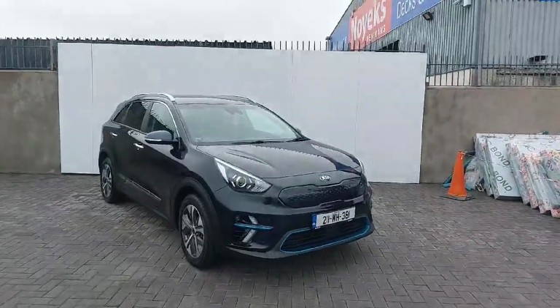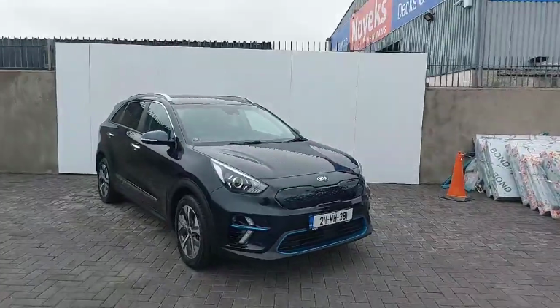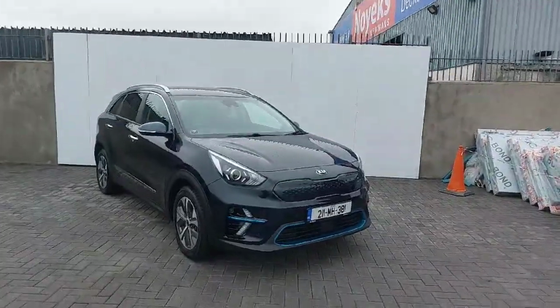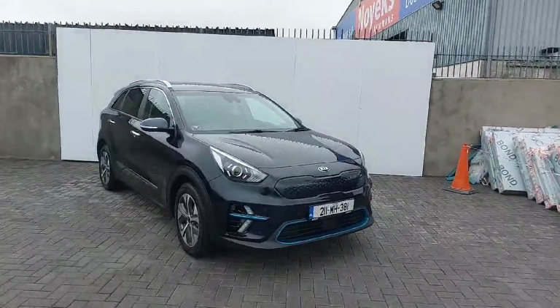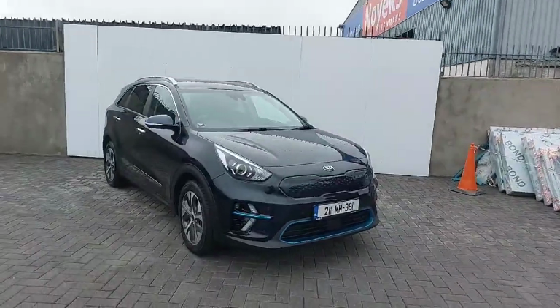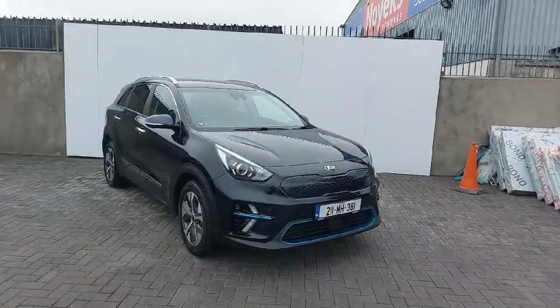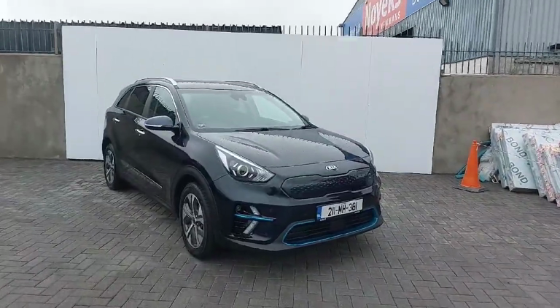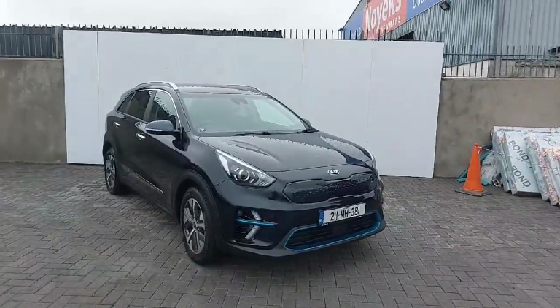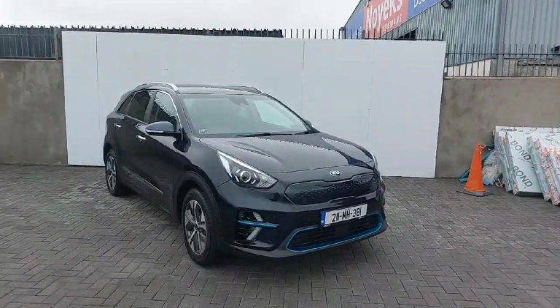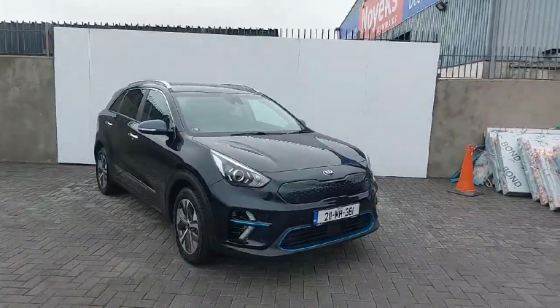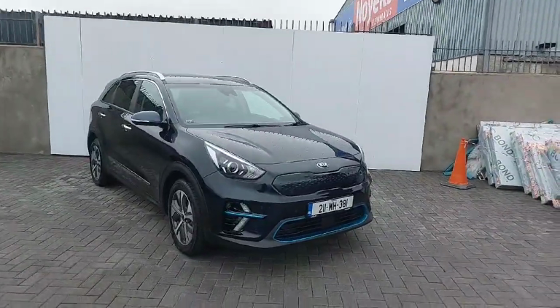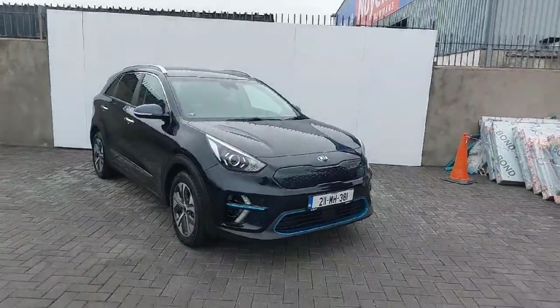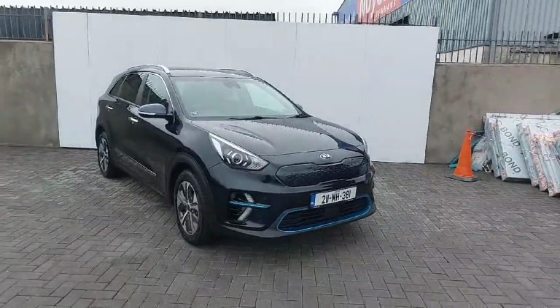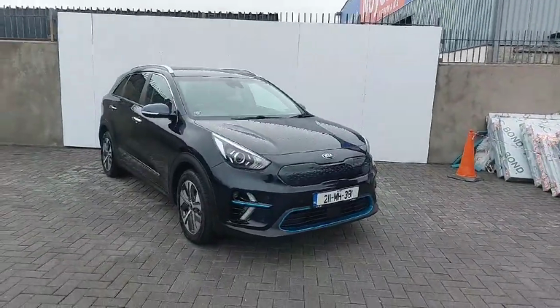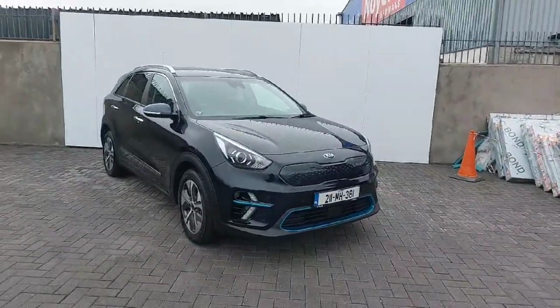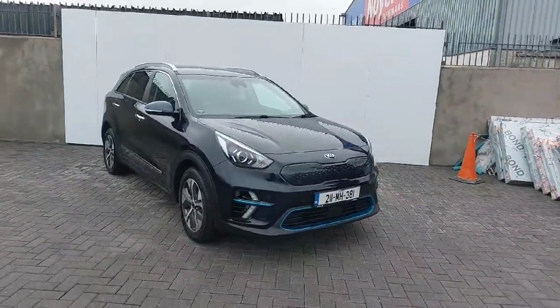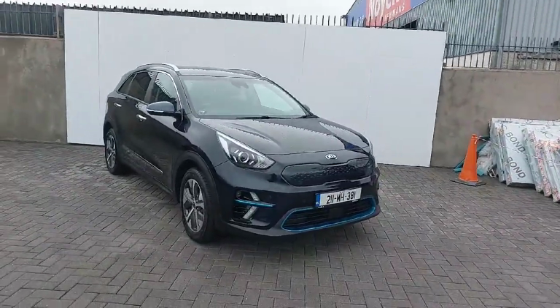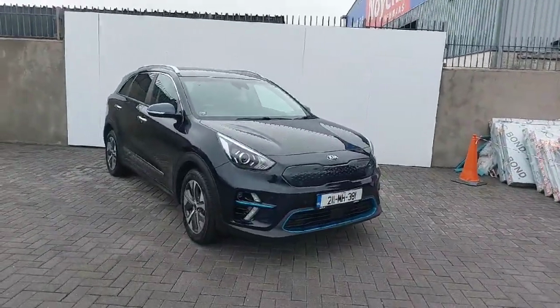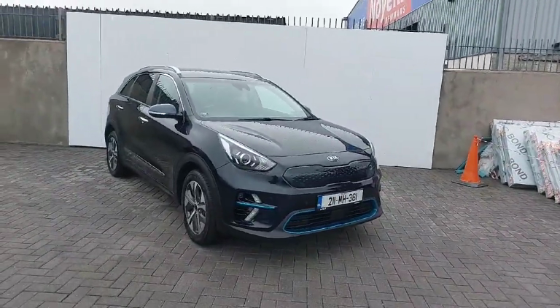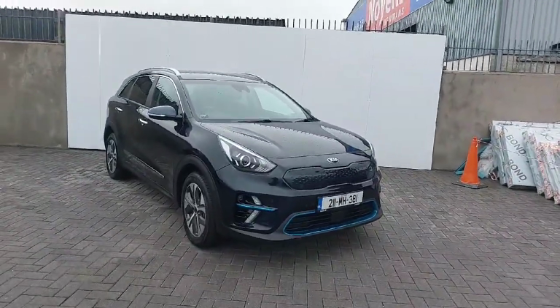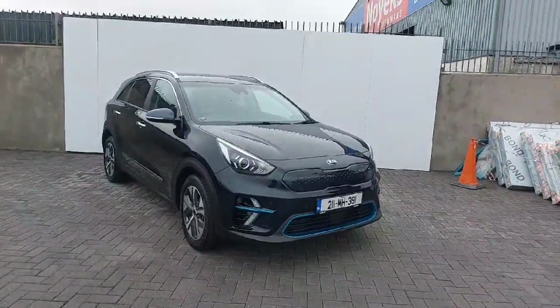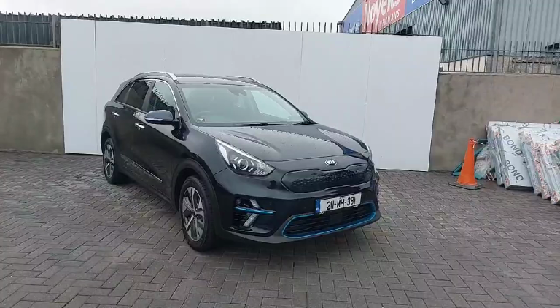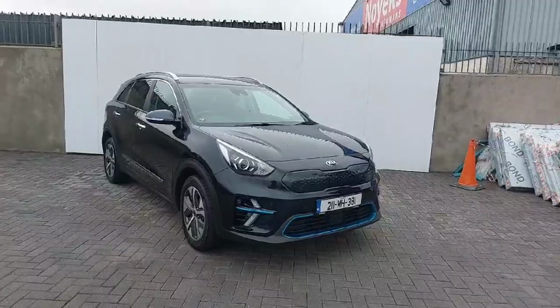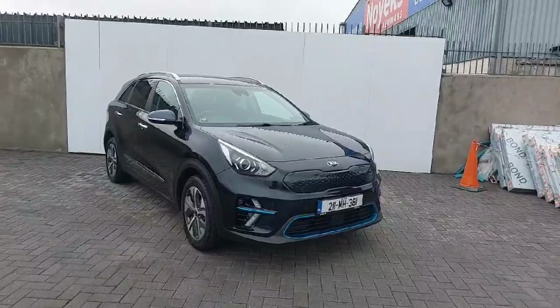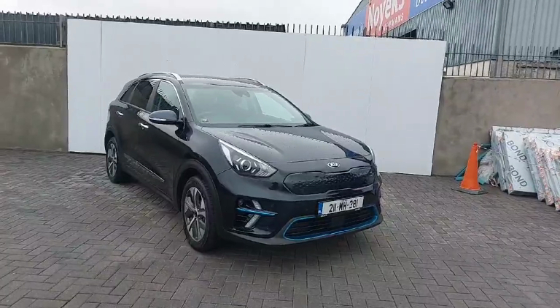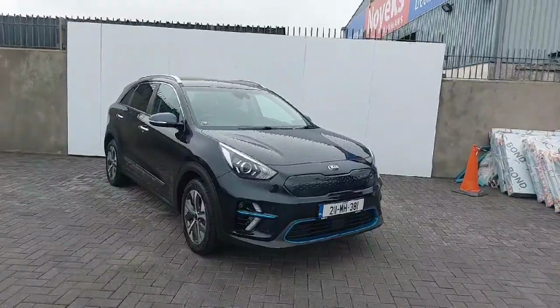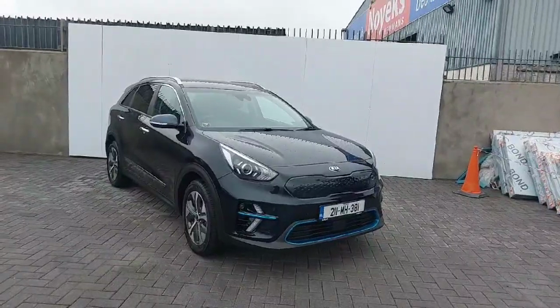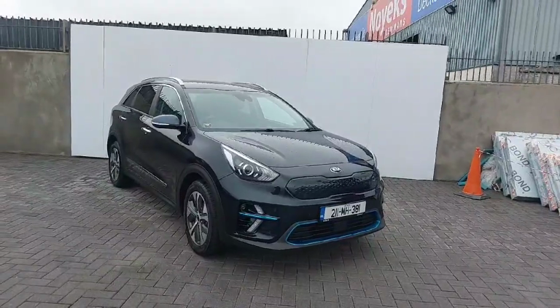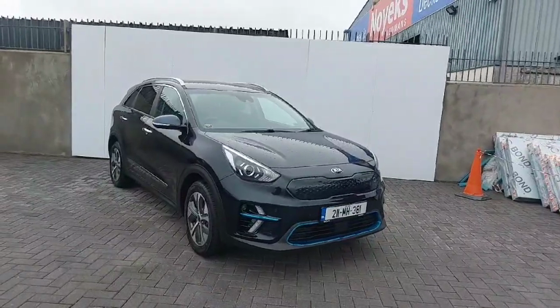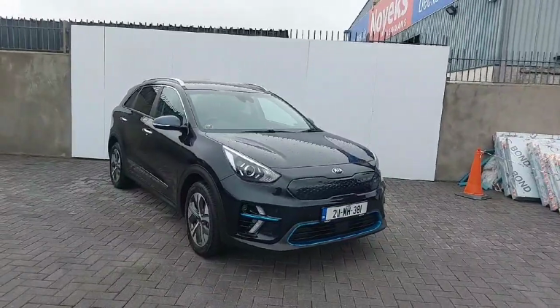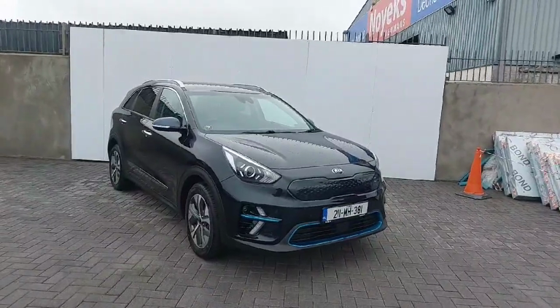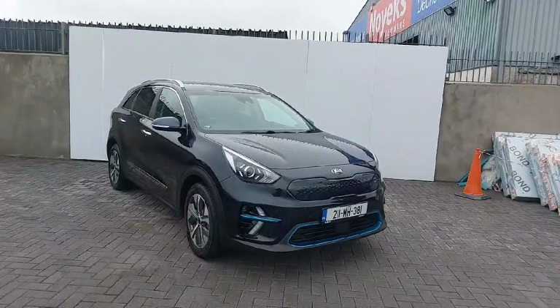Hi, welcome to Joe Duffy Kia in North Road, Dublin. Today I'm going to show you around our 211 Kia e-Niro.